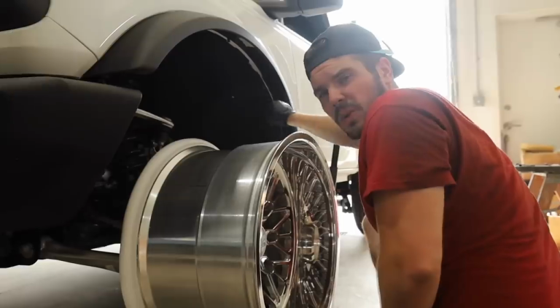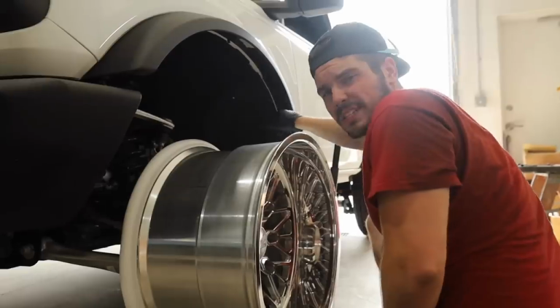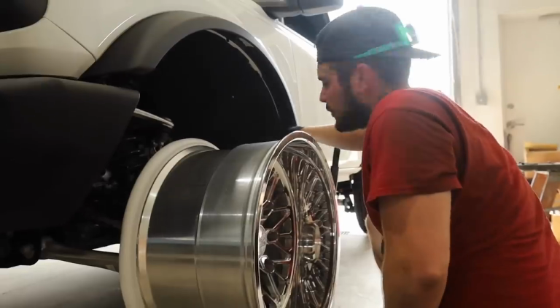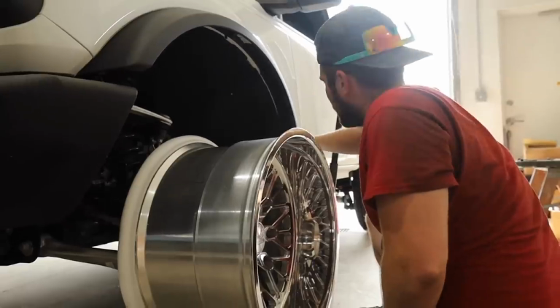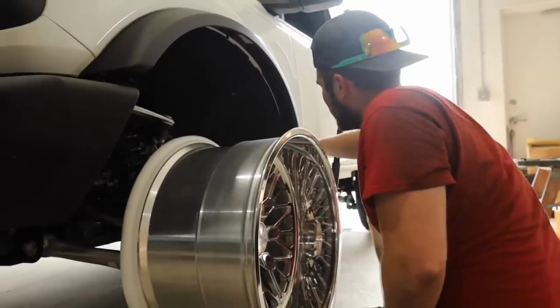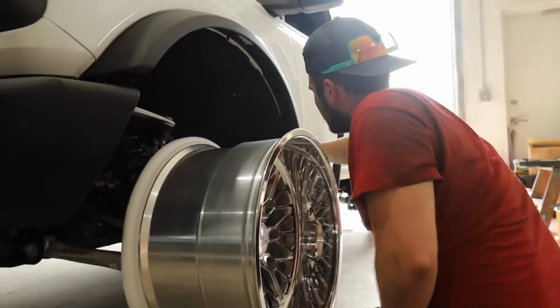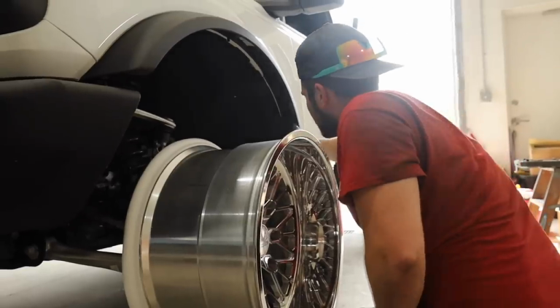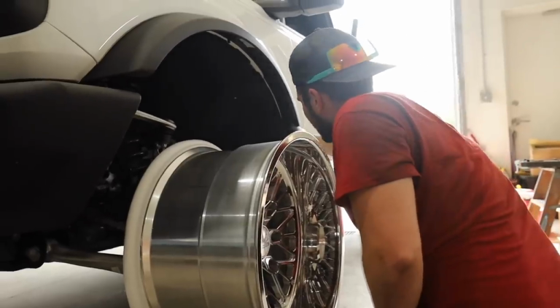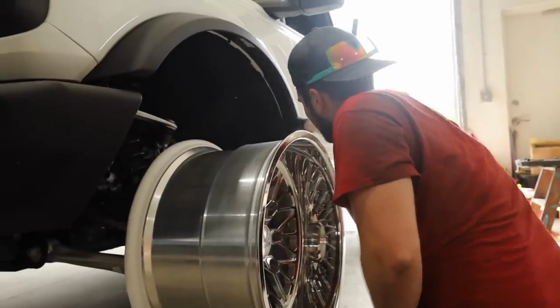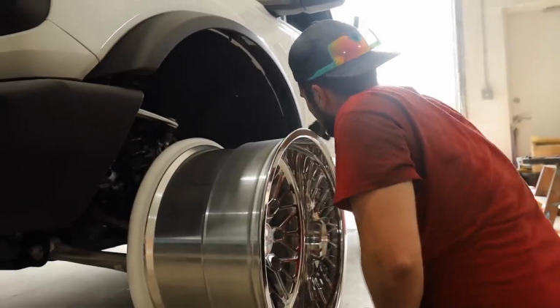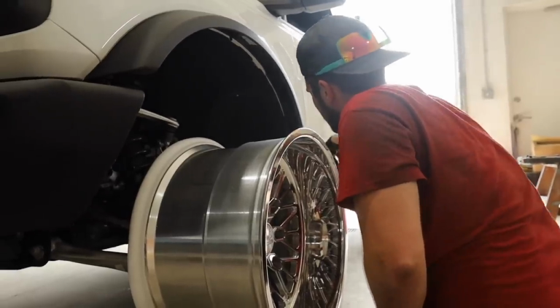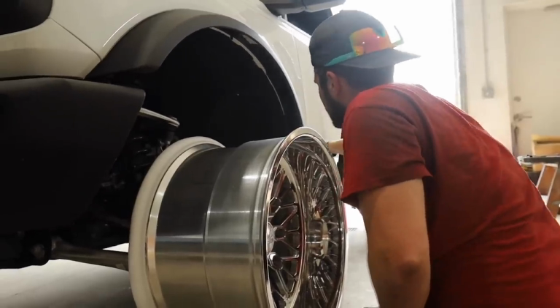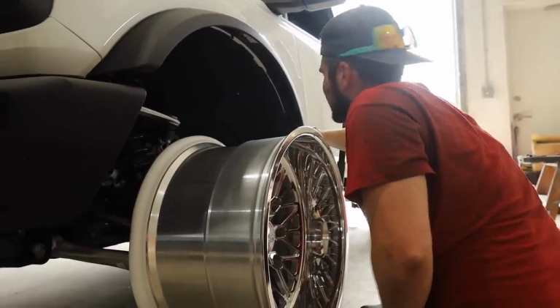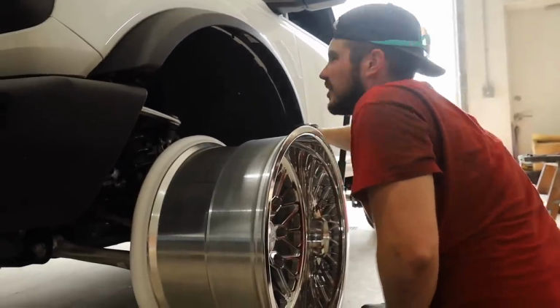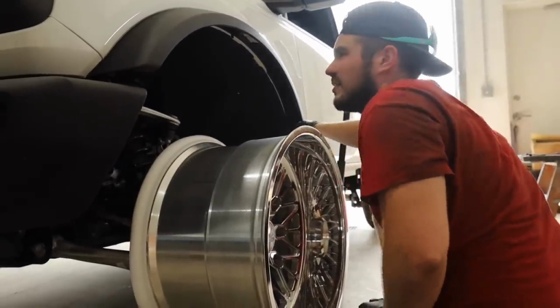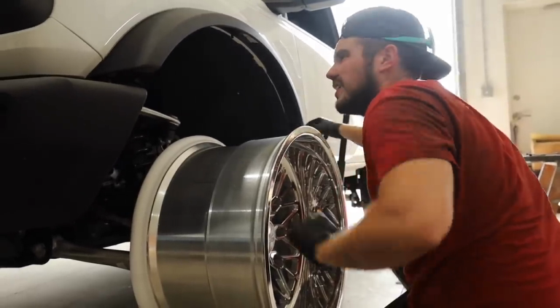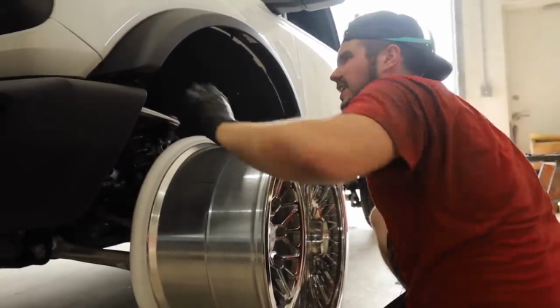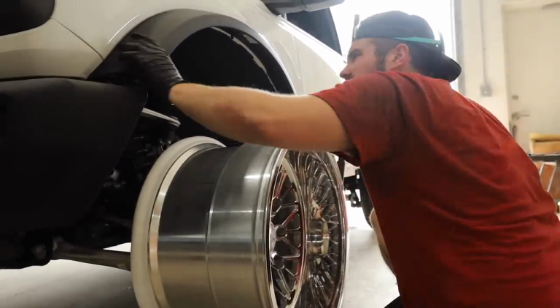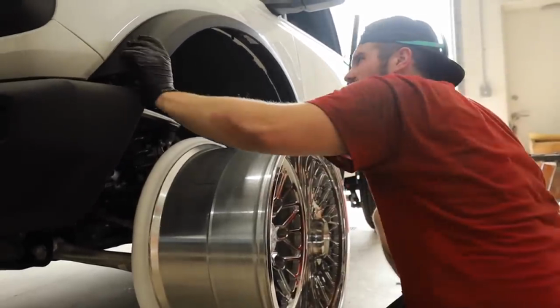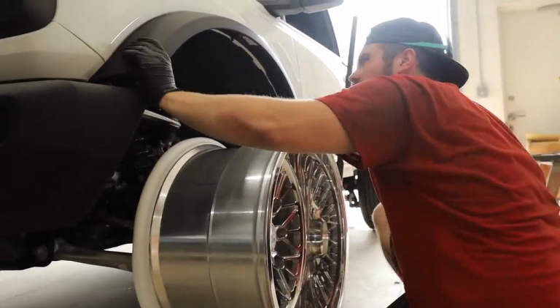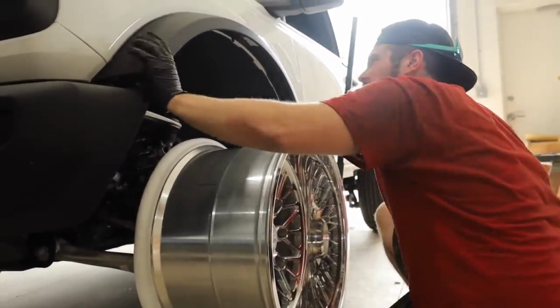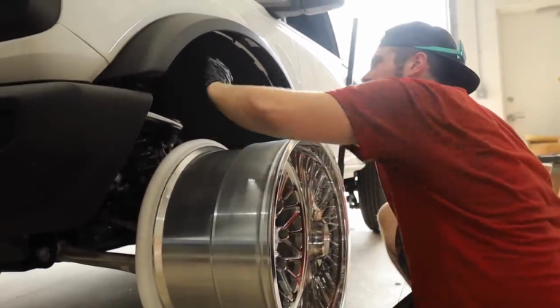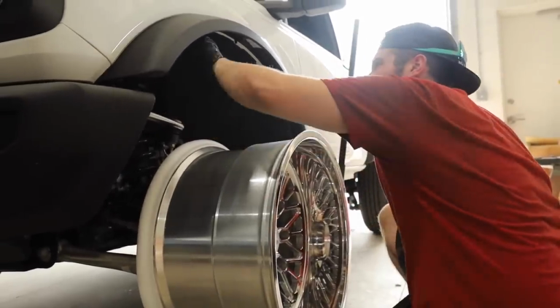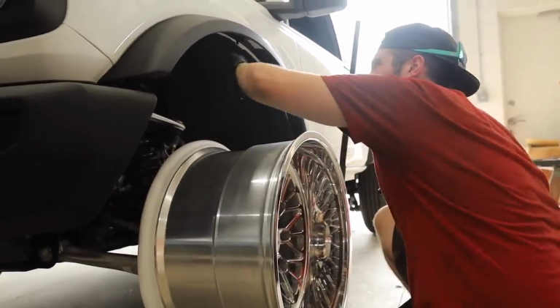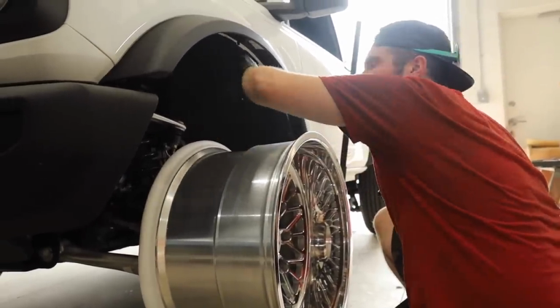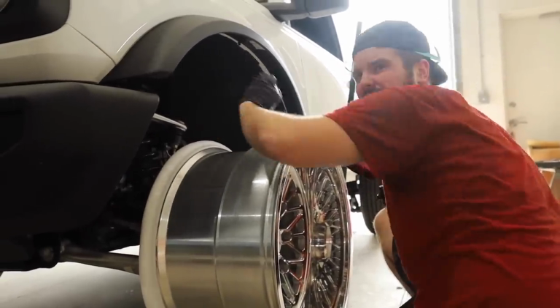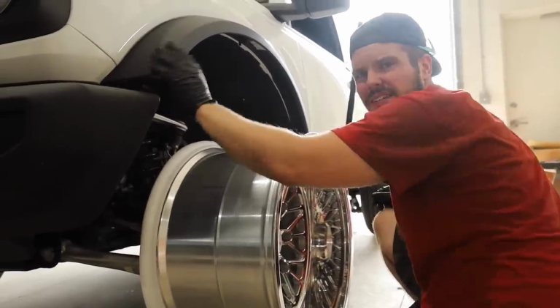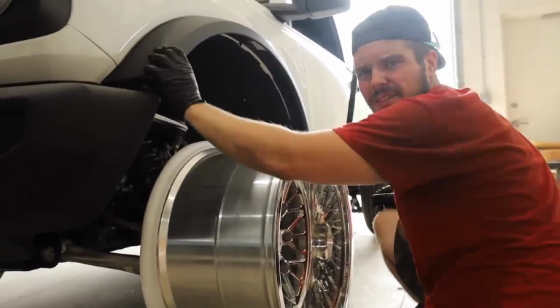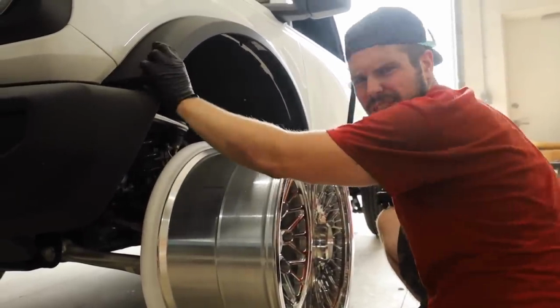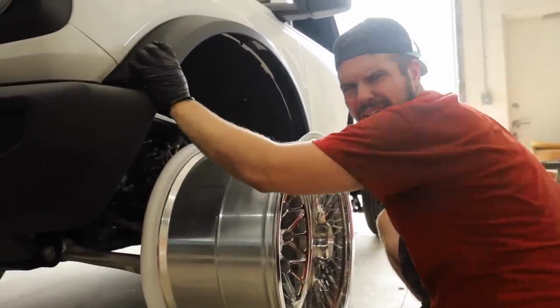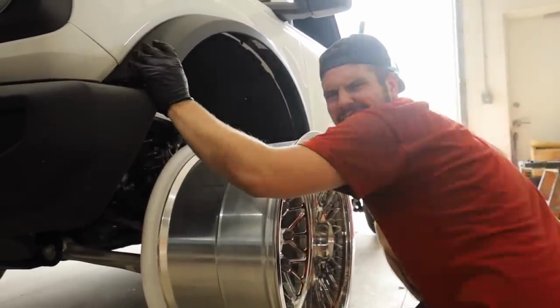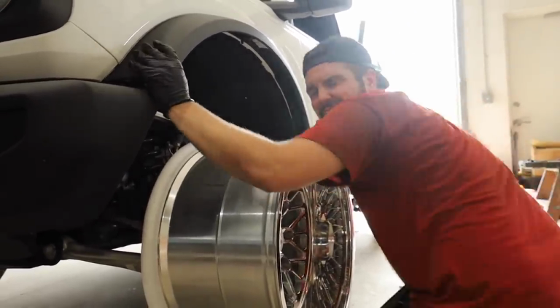We're going to see real quick what it looks like with this flare off, and then we'll get the body kit on.